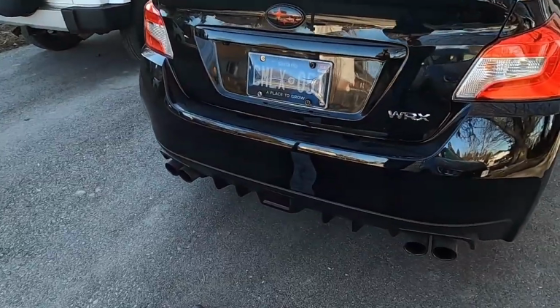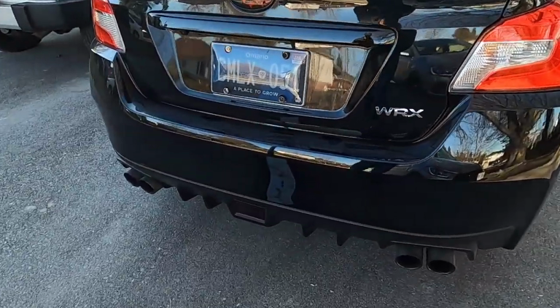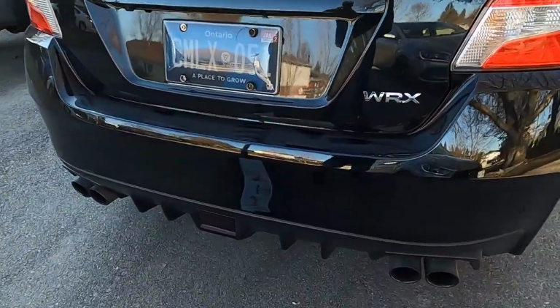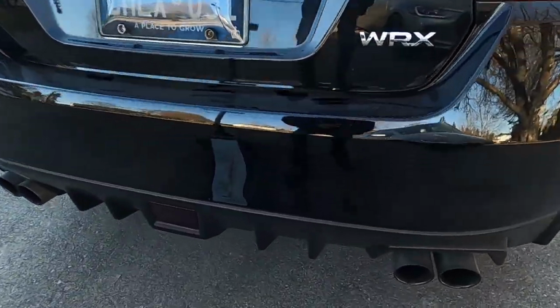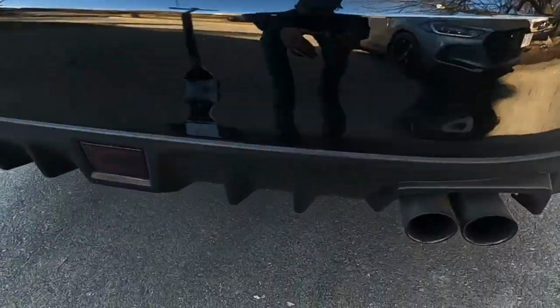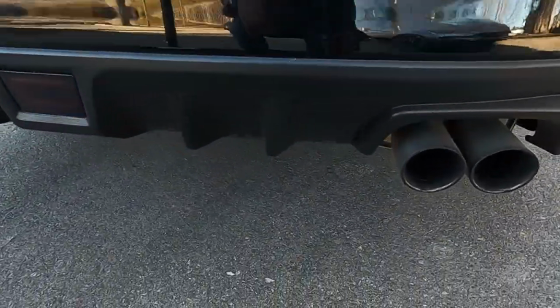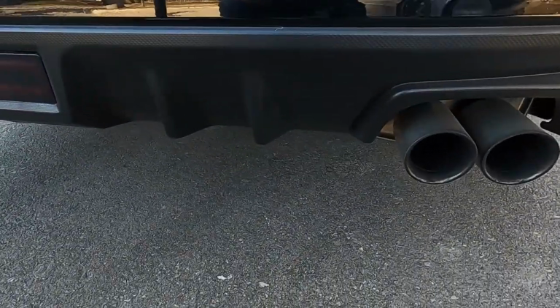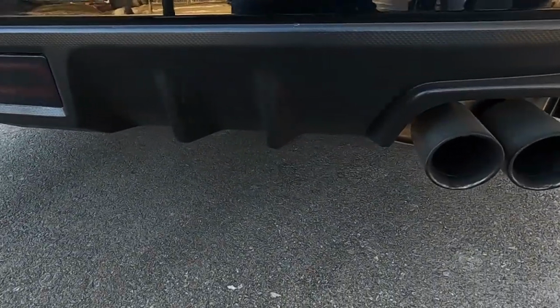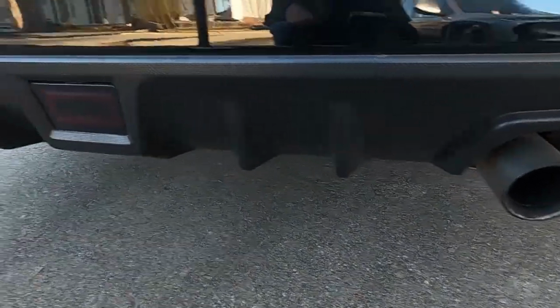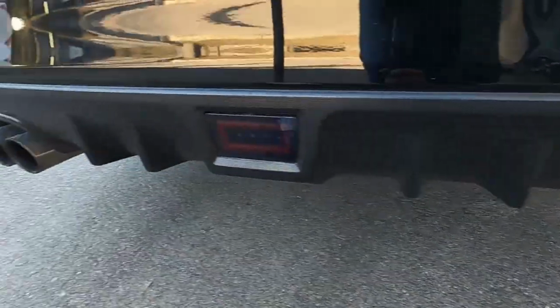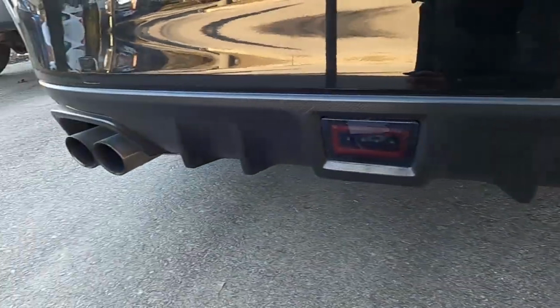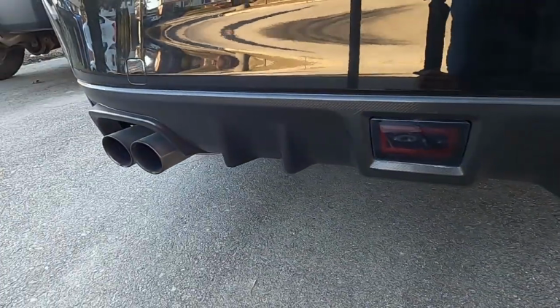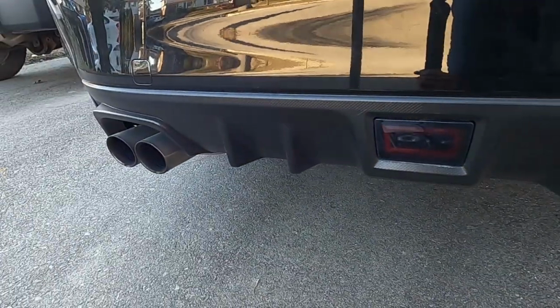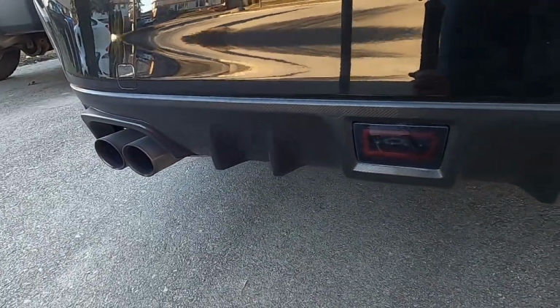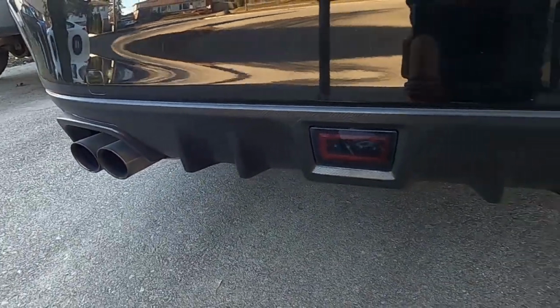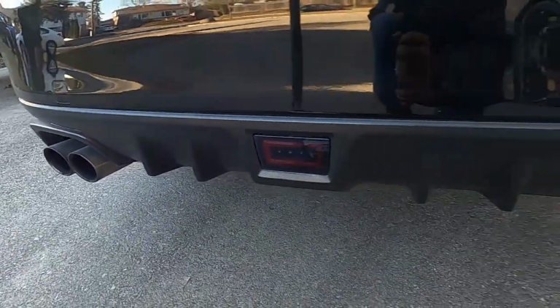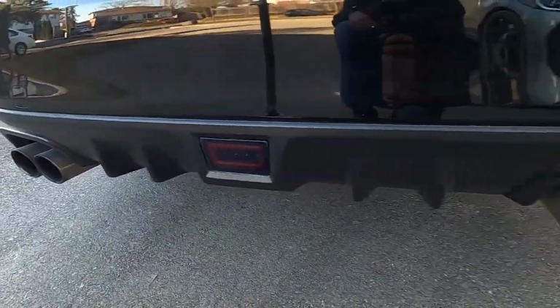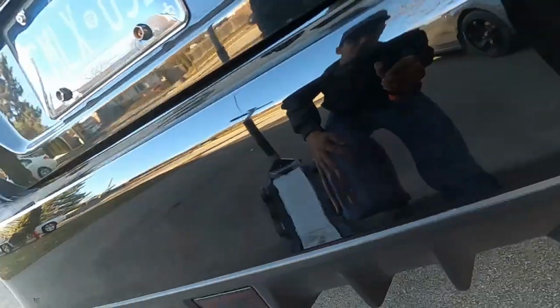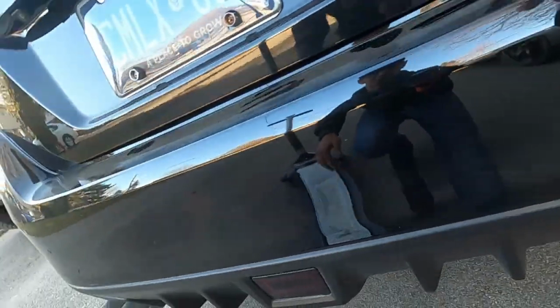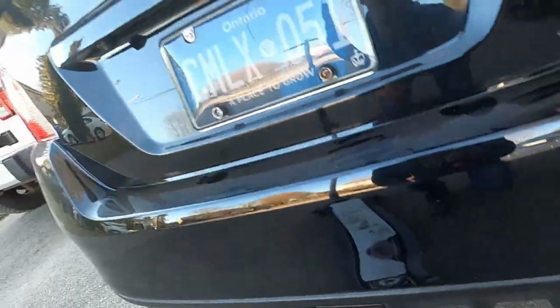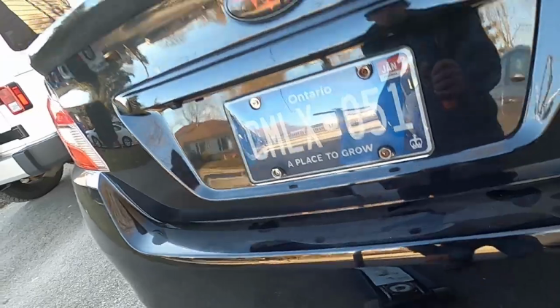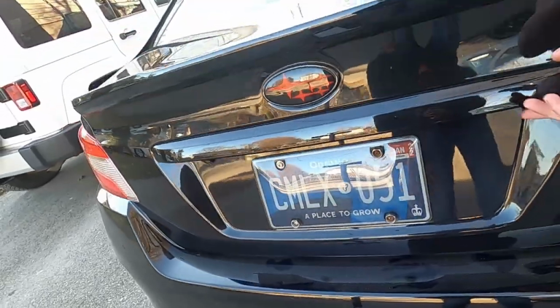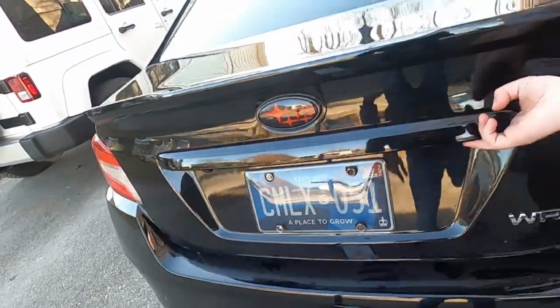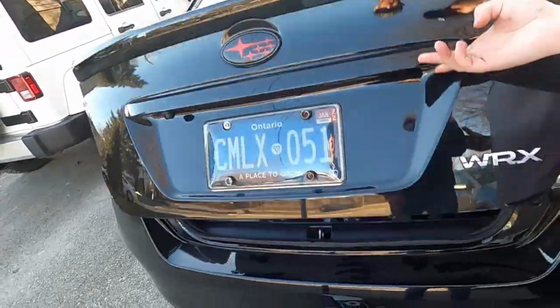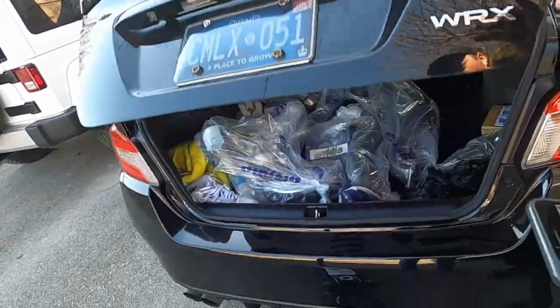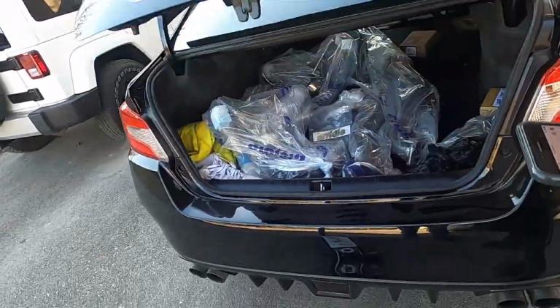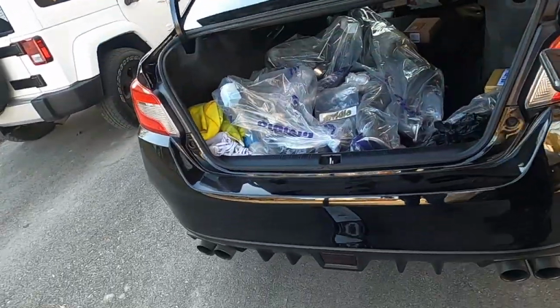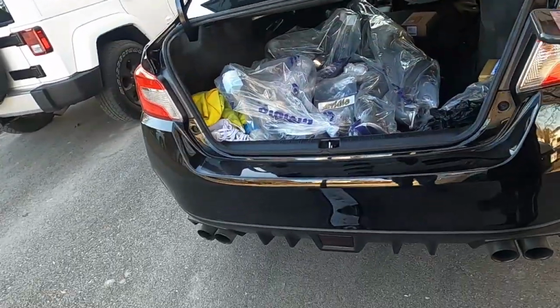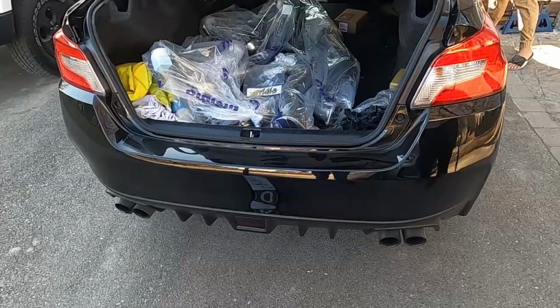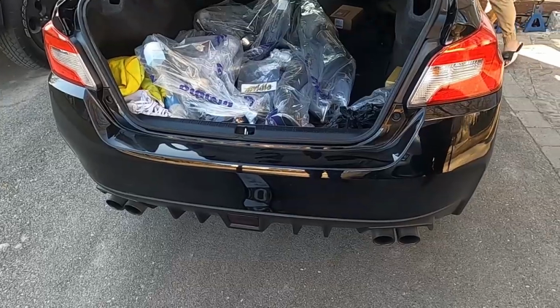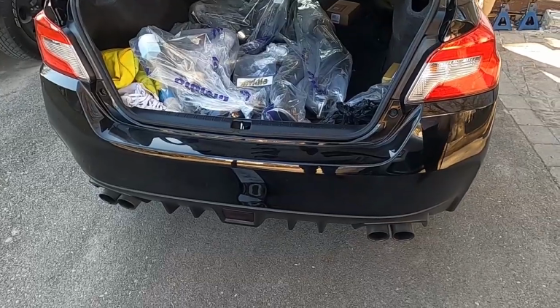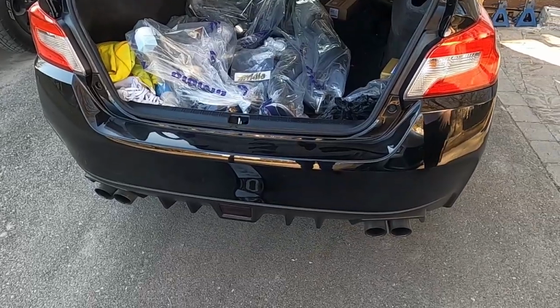So this is the stock muffler. Got the quad tips. So Bert, you want to start it up and we can hear what it sounds like.